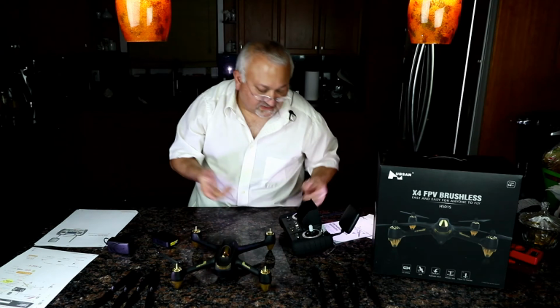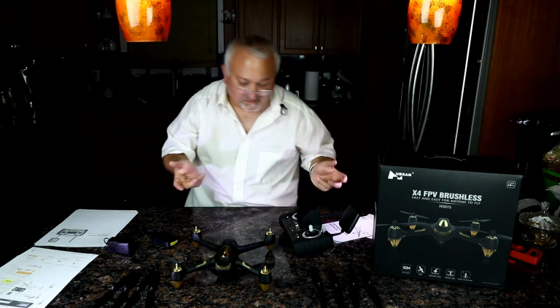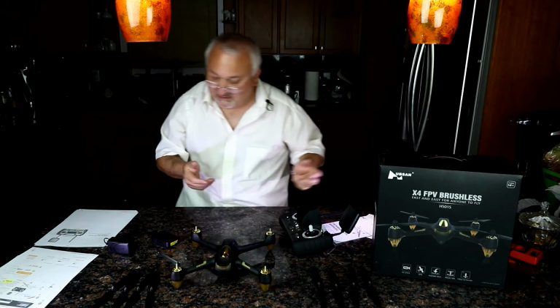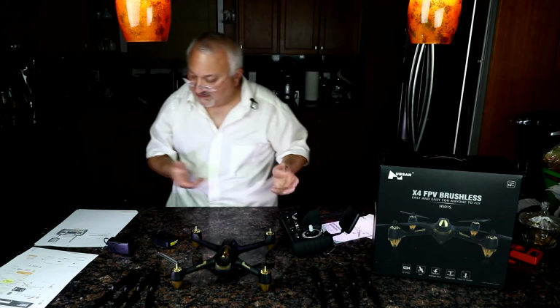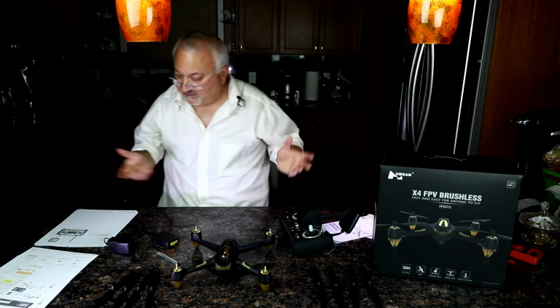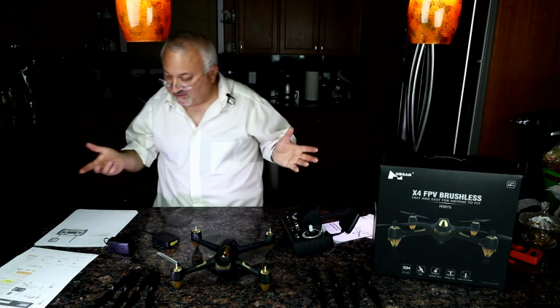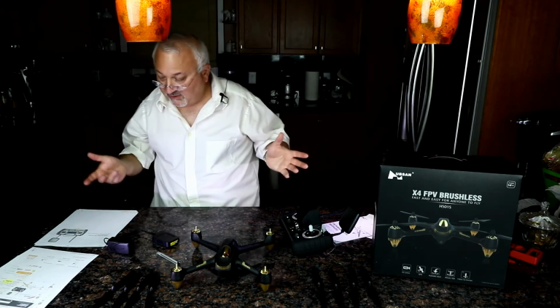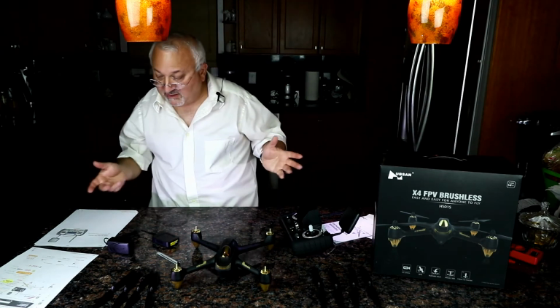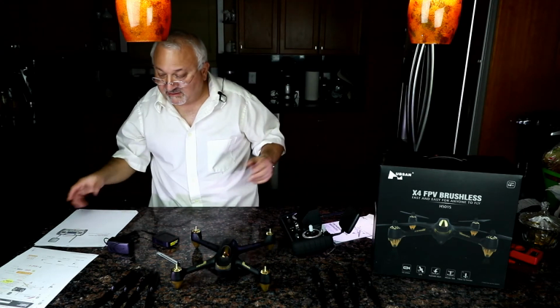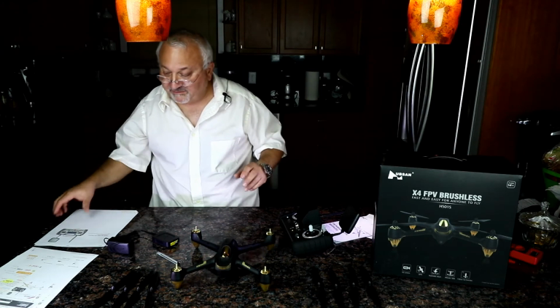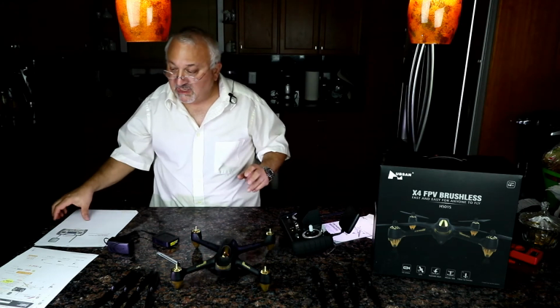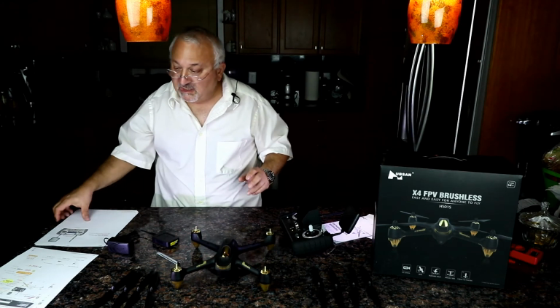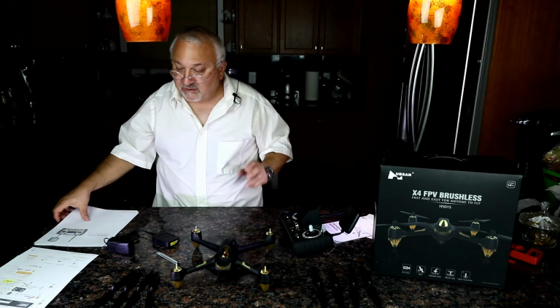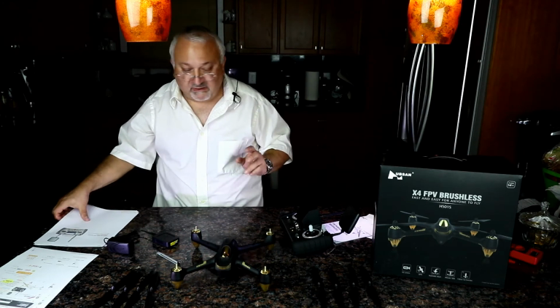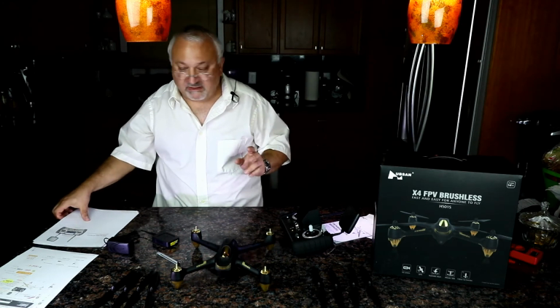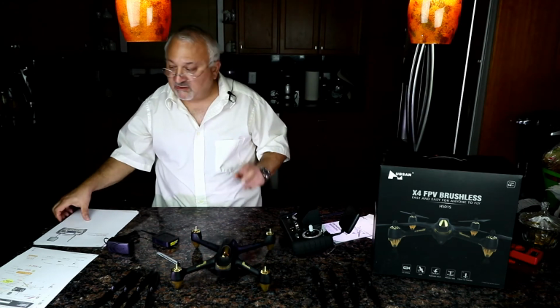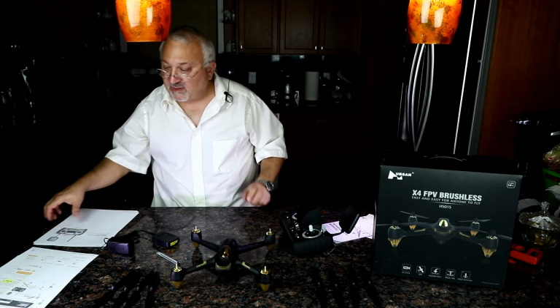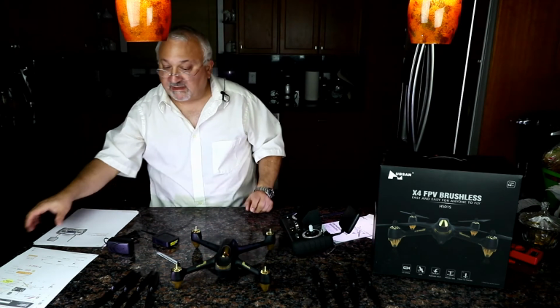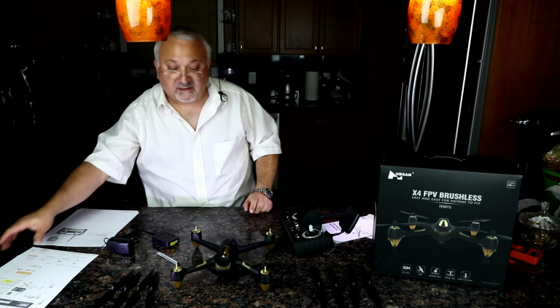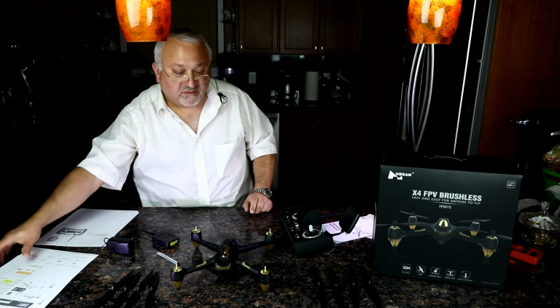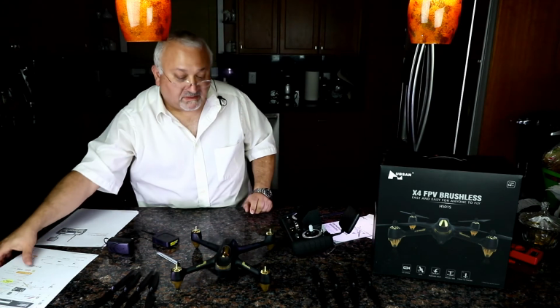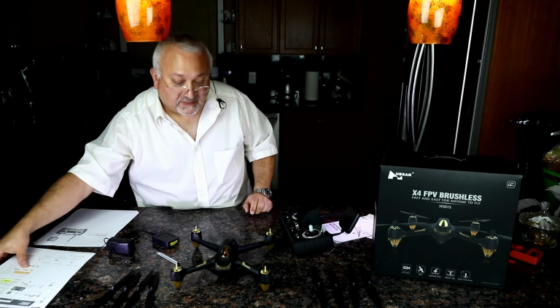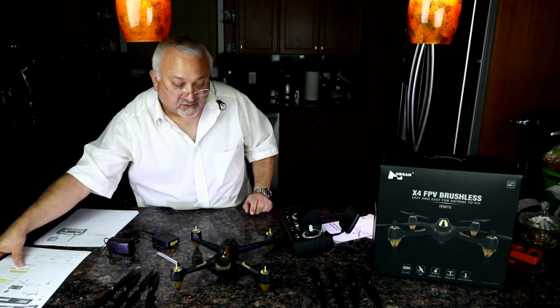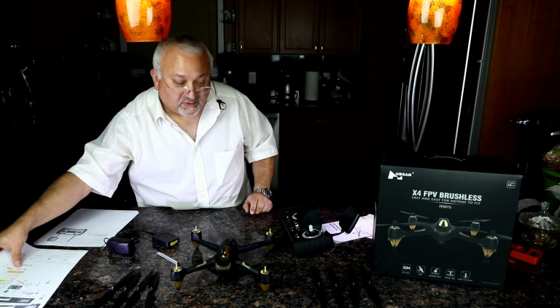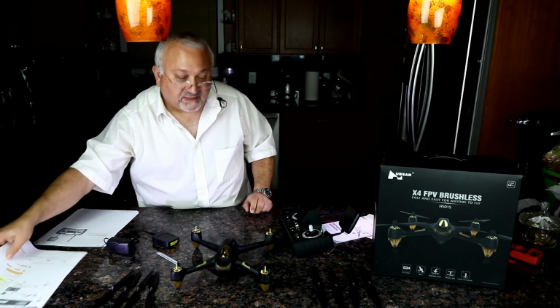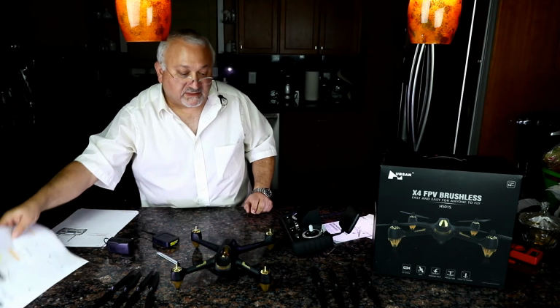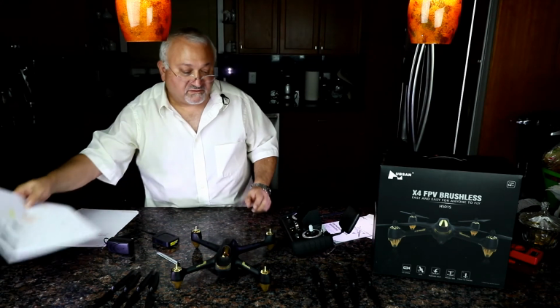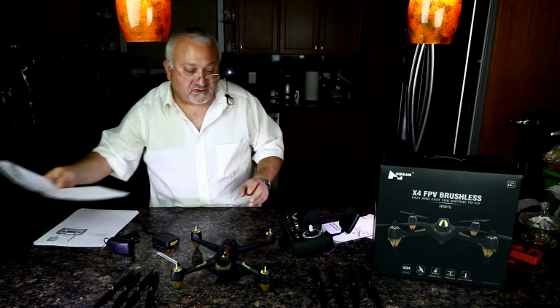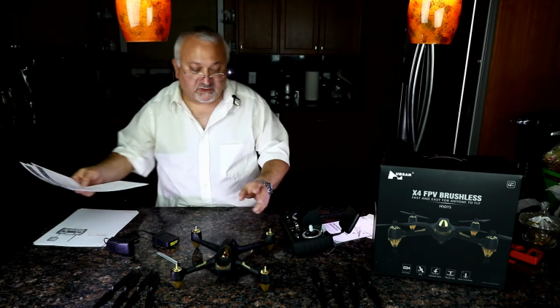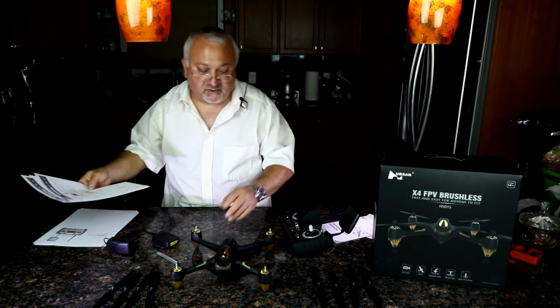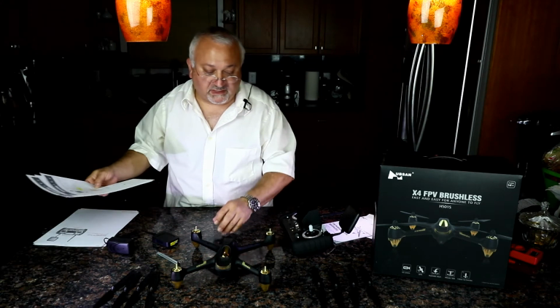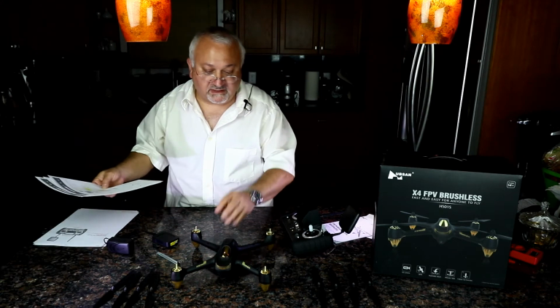Compass calibration is done. And of course GPS signal is lost since we're indoors. So let's talk a little bit about this drone.